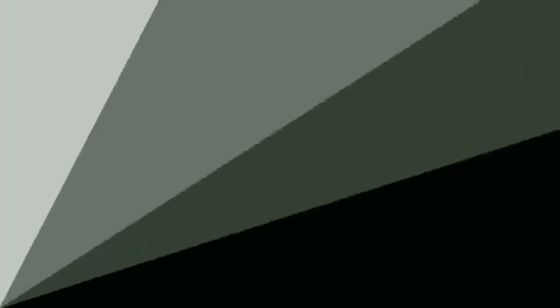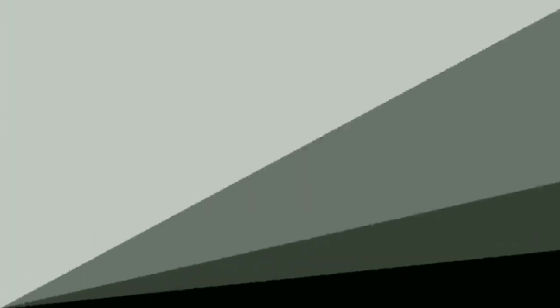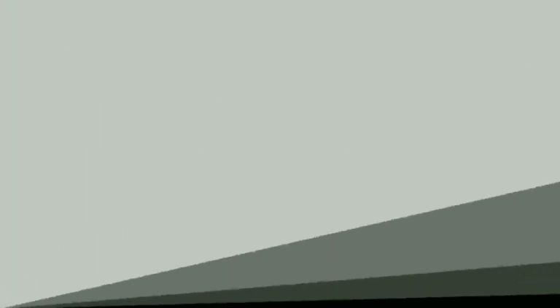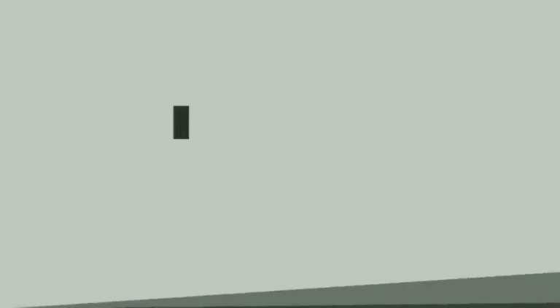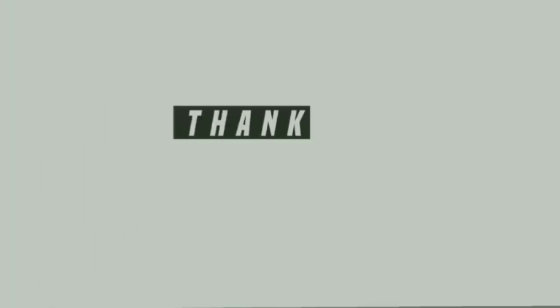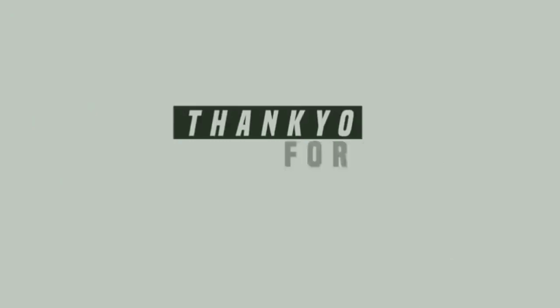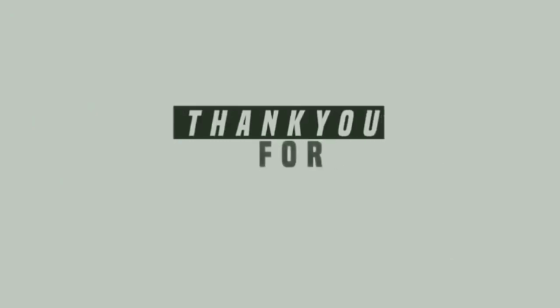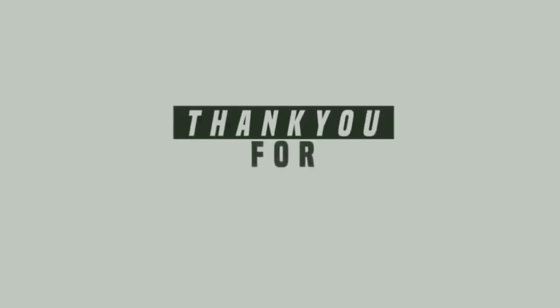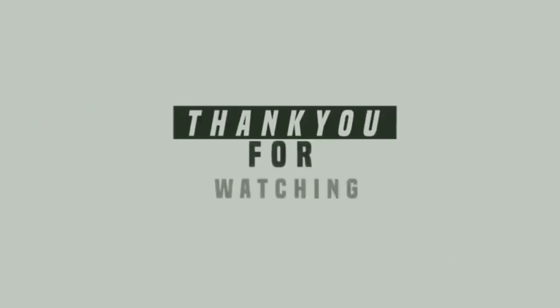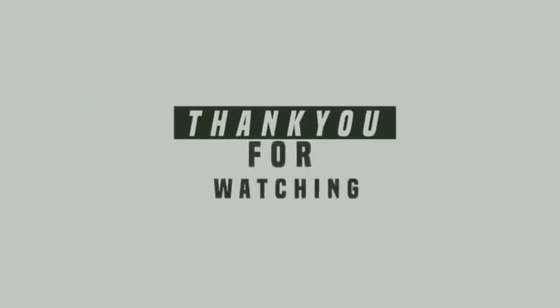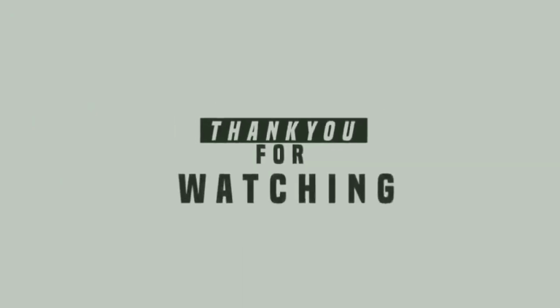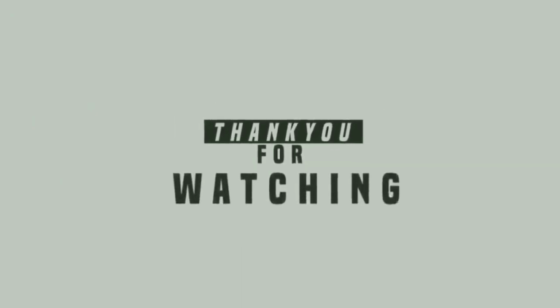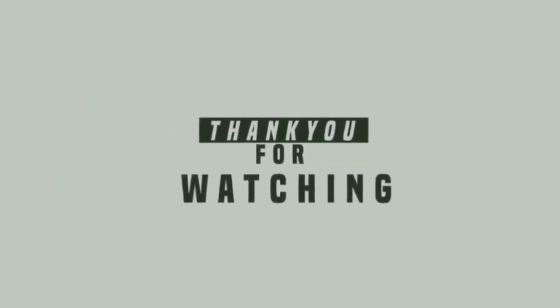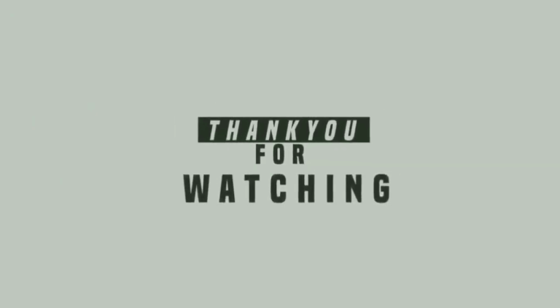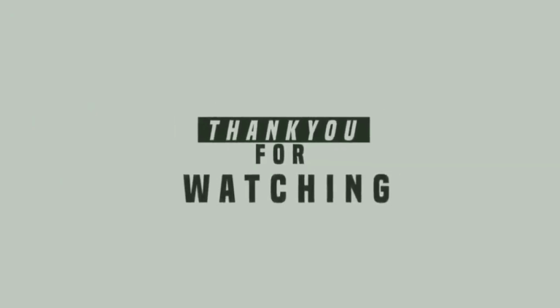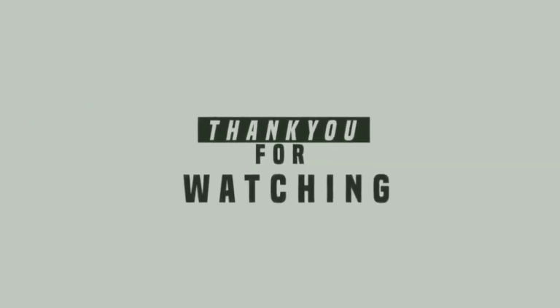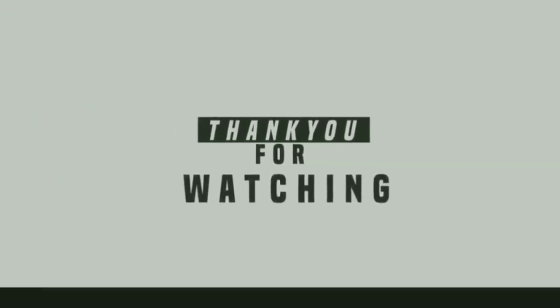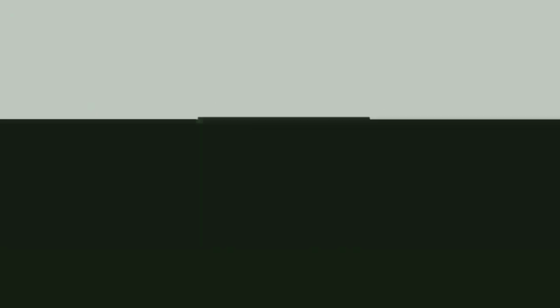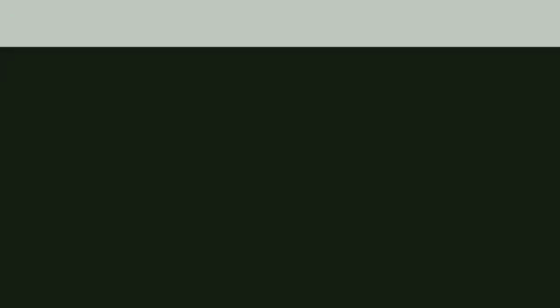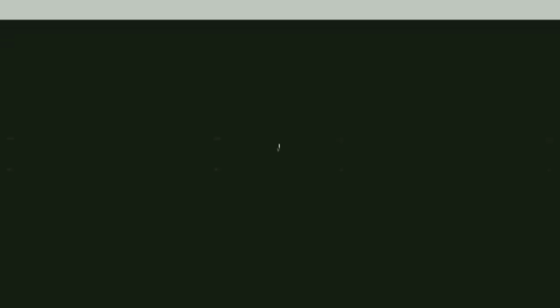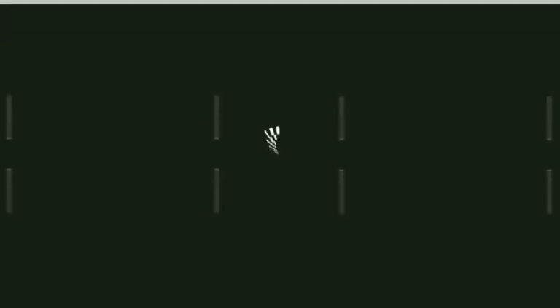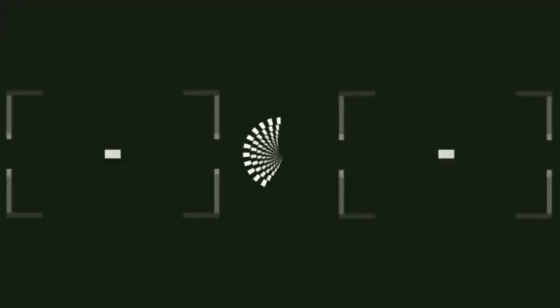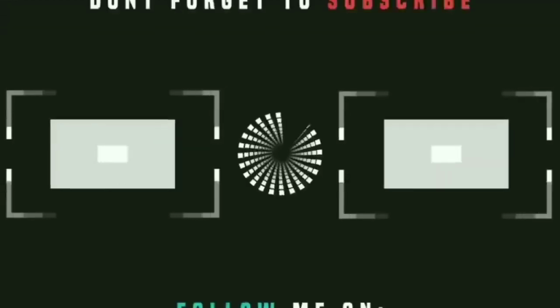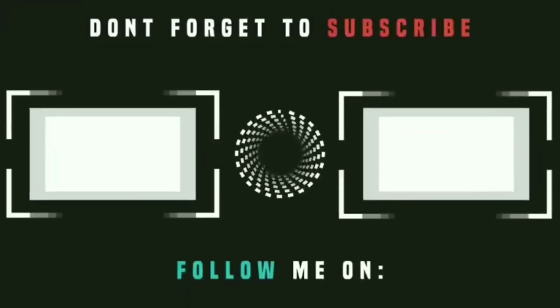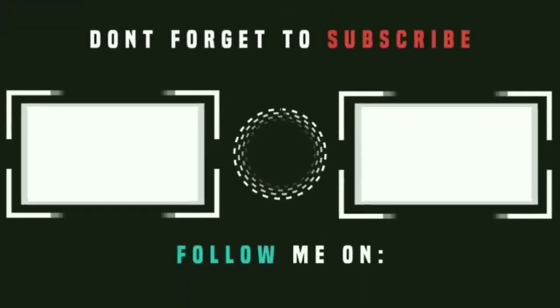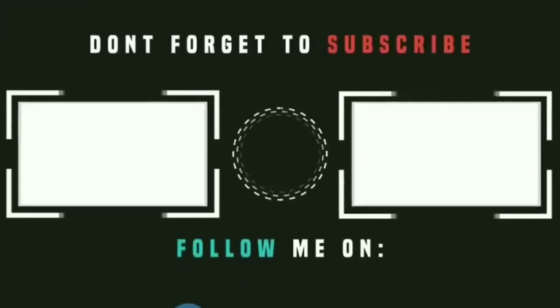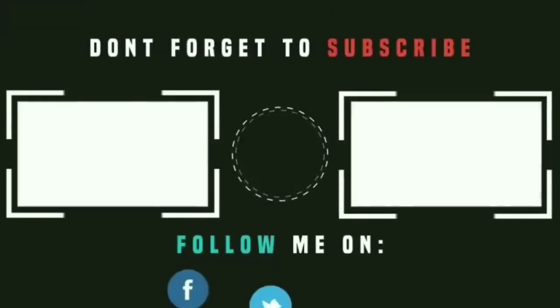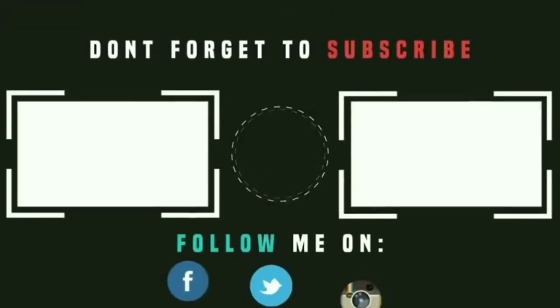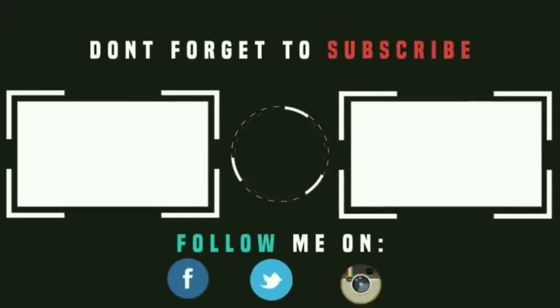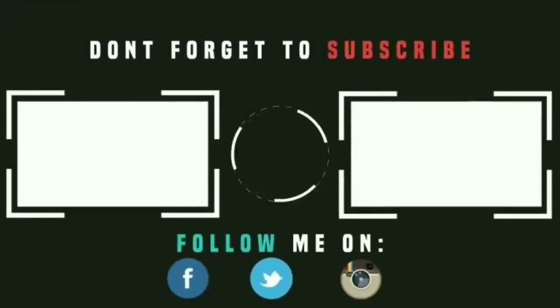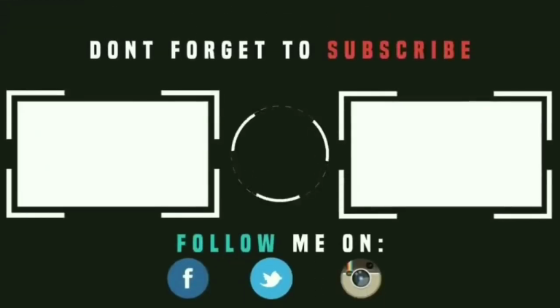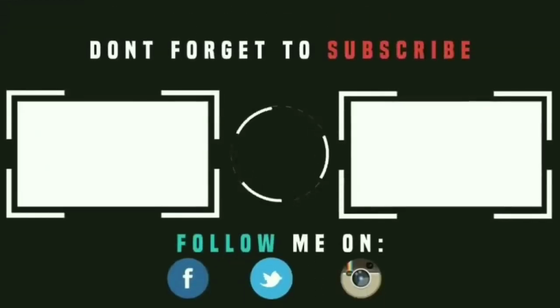We hope you have liked the video. Don't forget to share this video with your friends and family. Thank you.